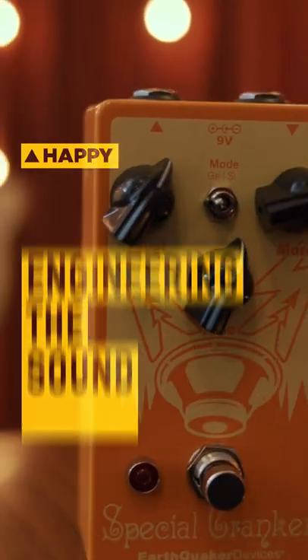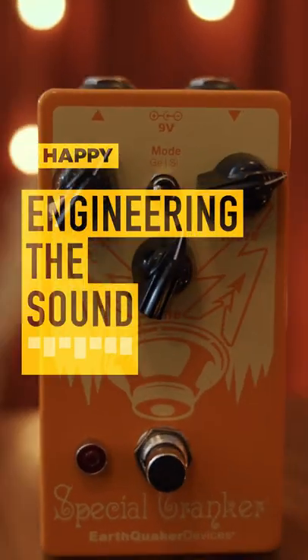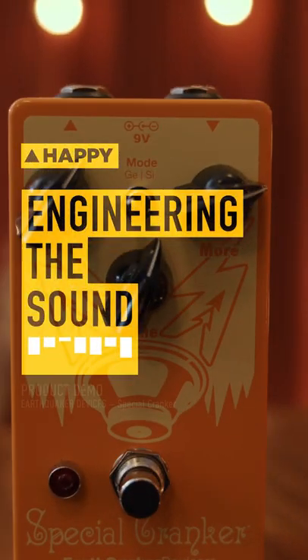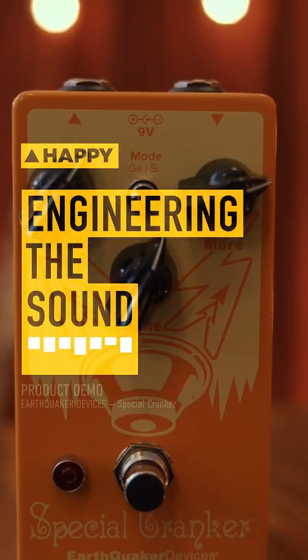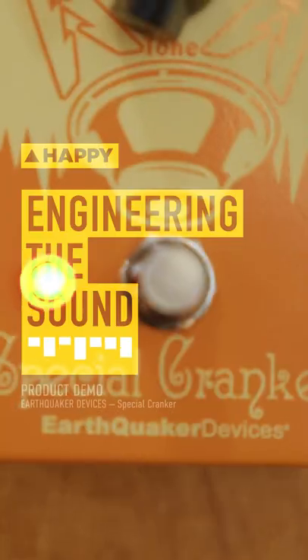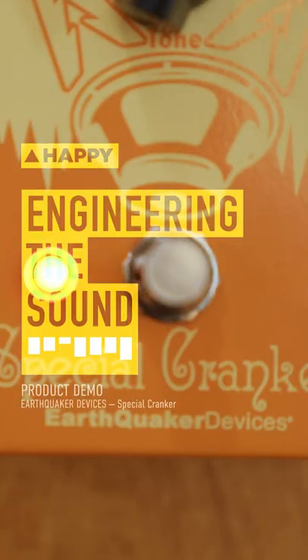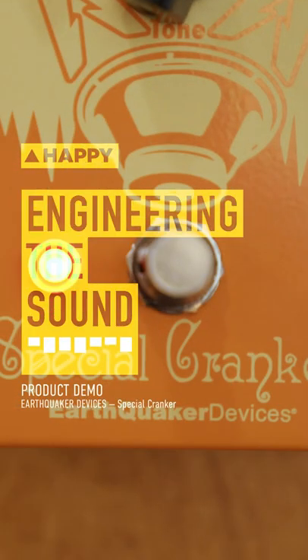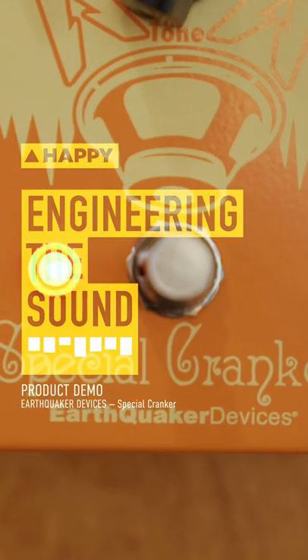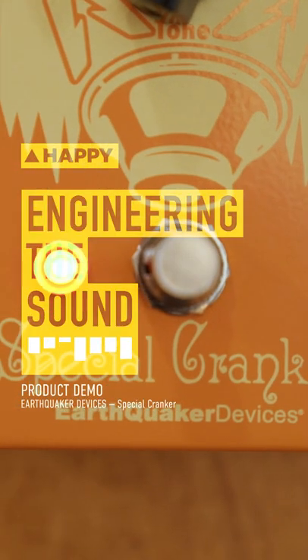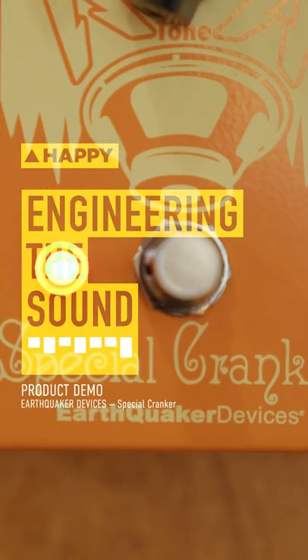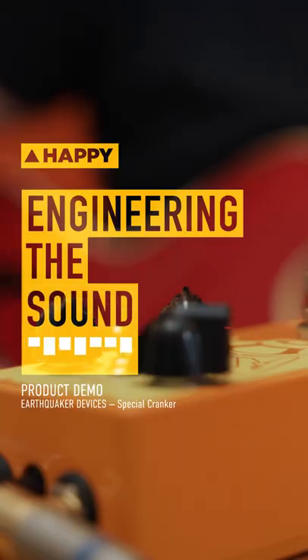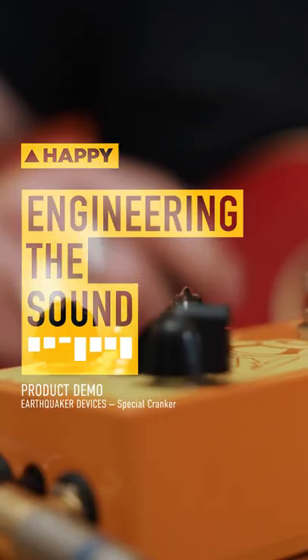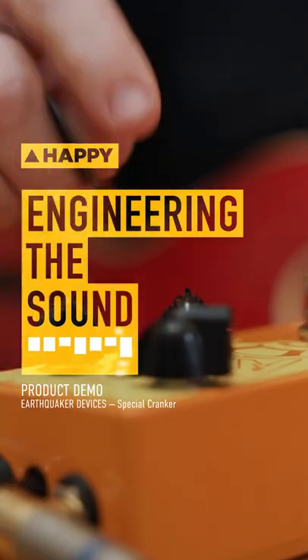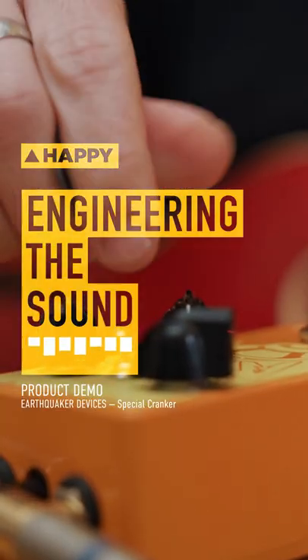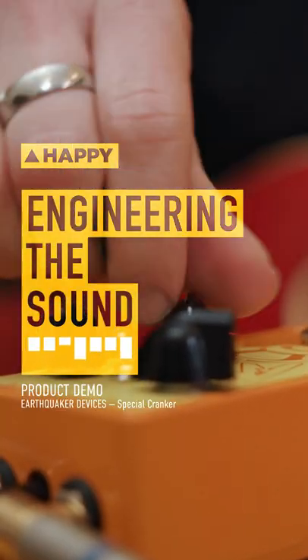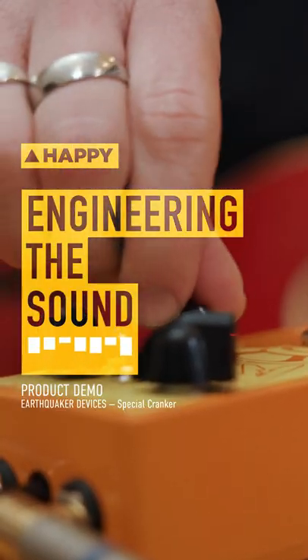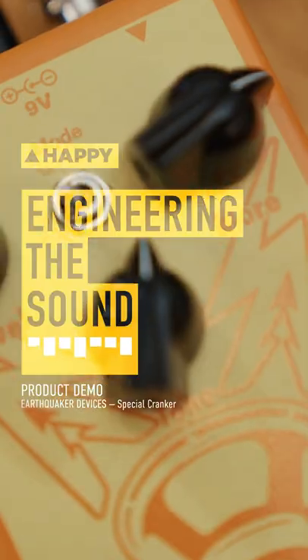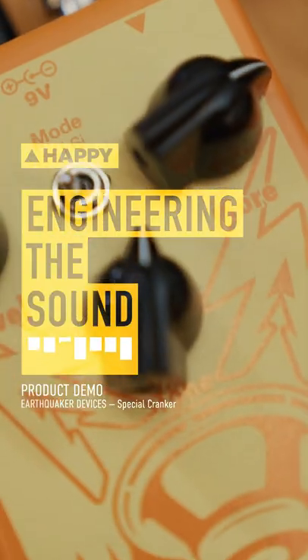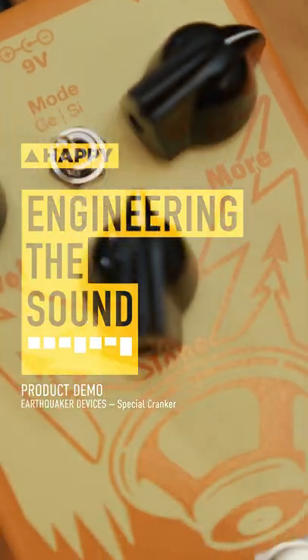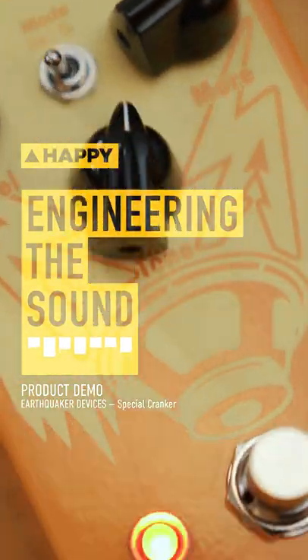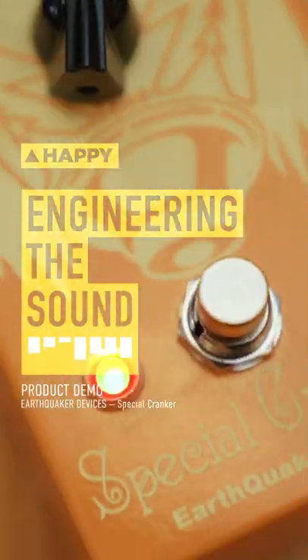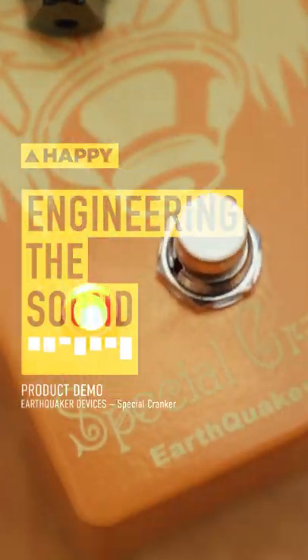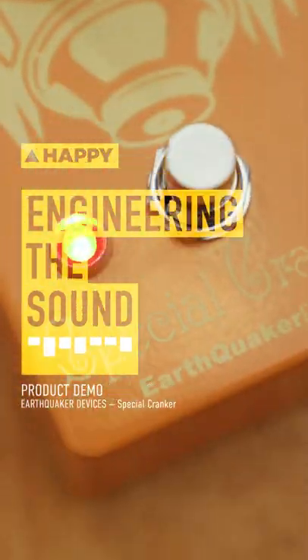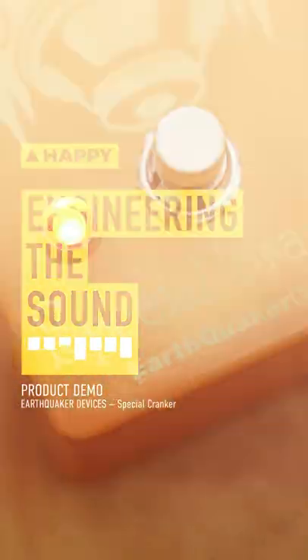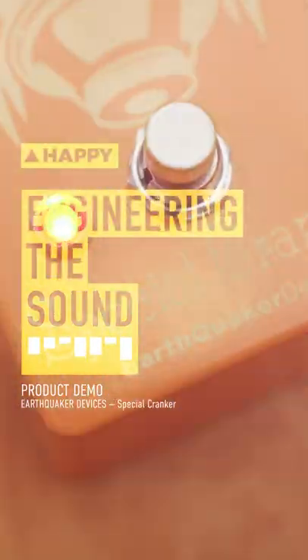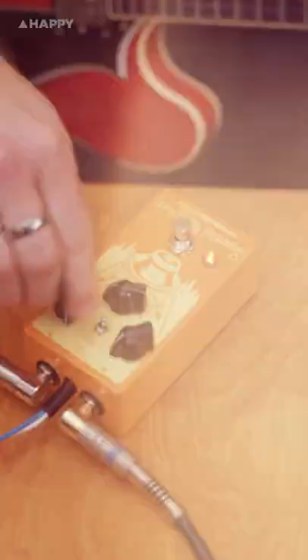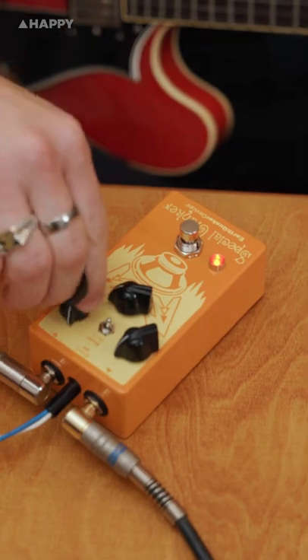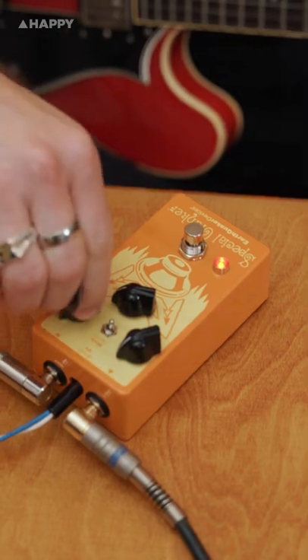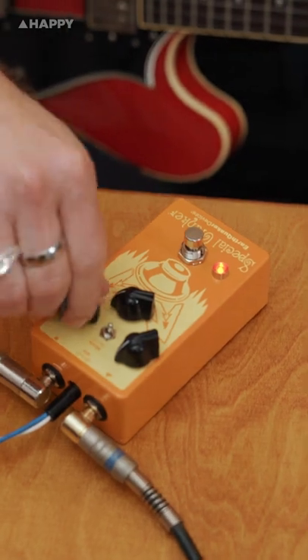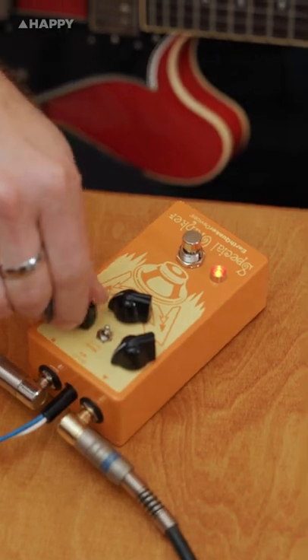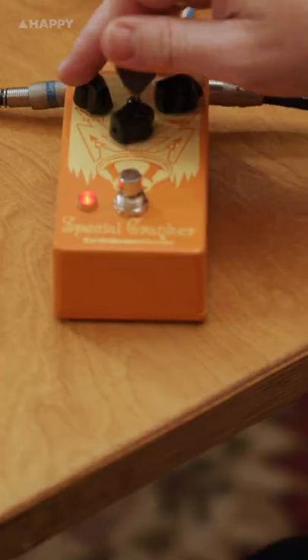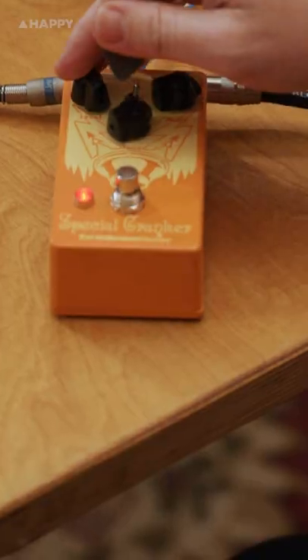Hi, it's Tim from Enmore Audio here, and today I'm going to talk about the new Special Cranker pedal from Earthquaker Devices.